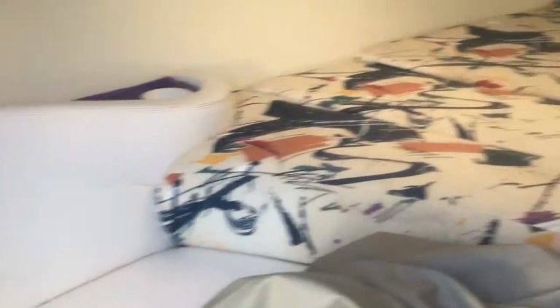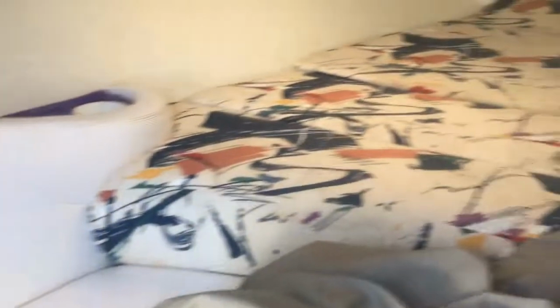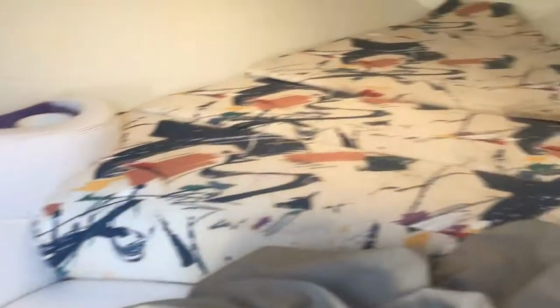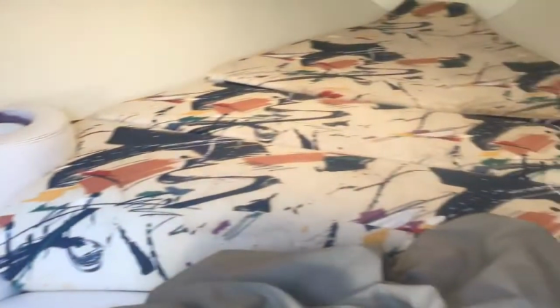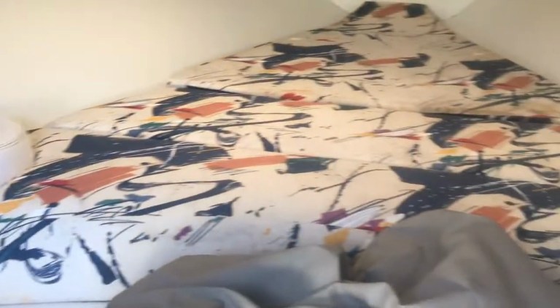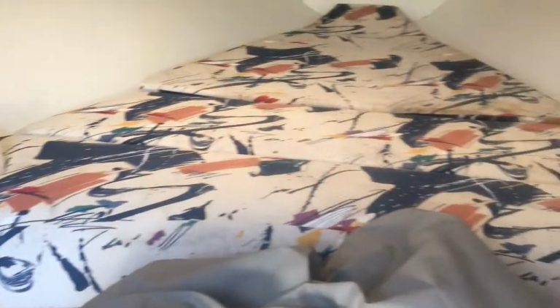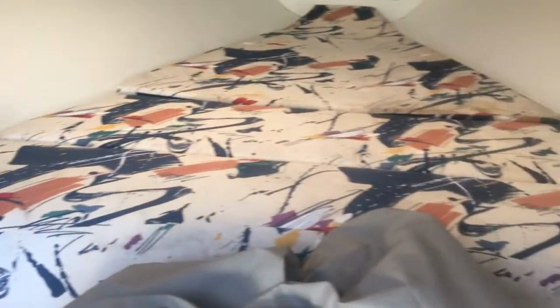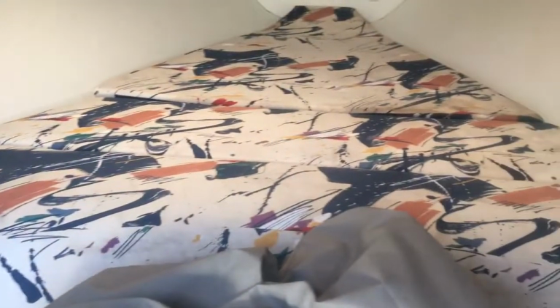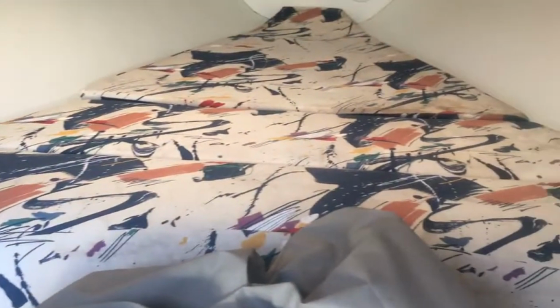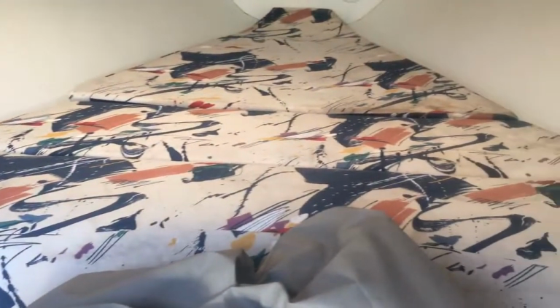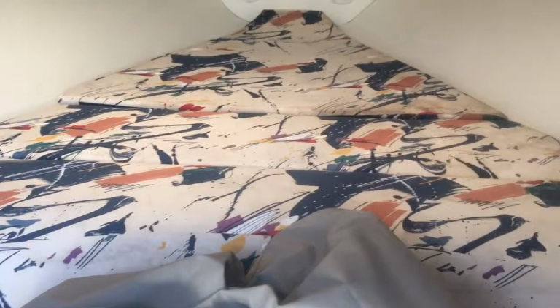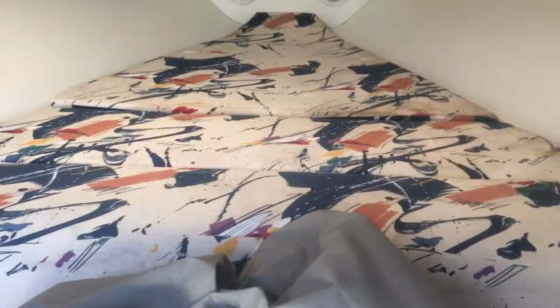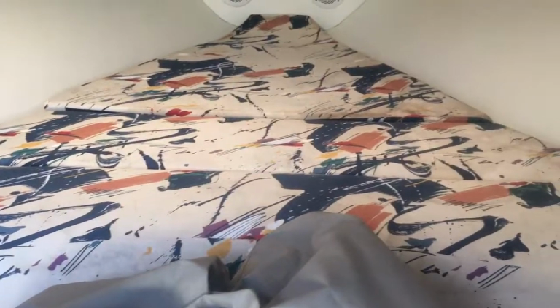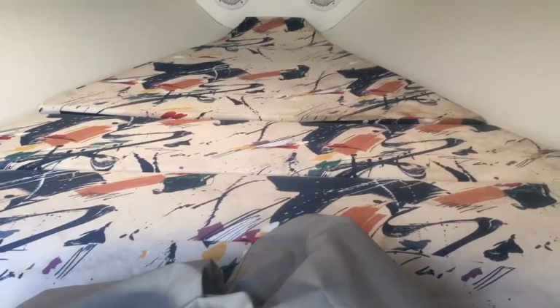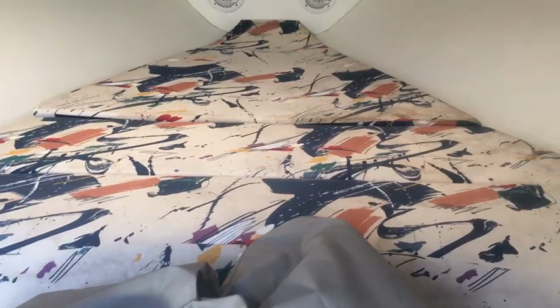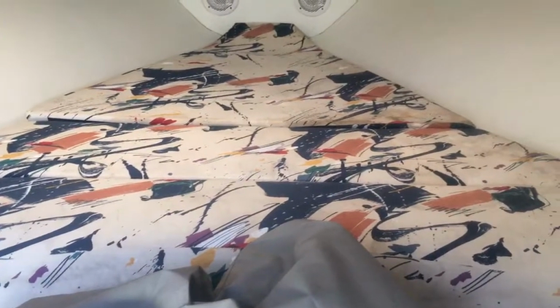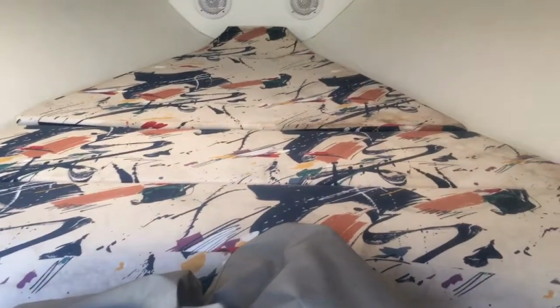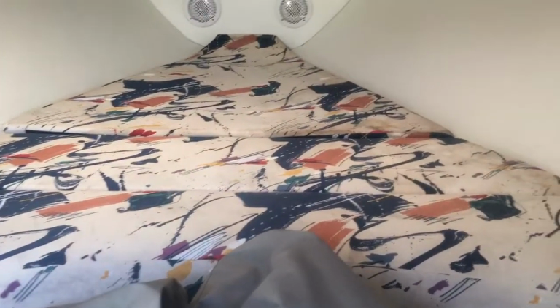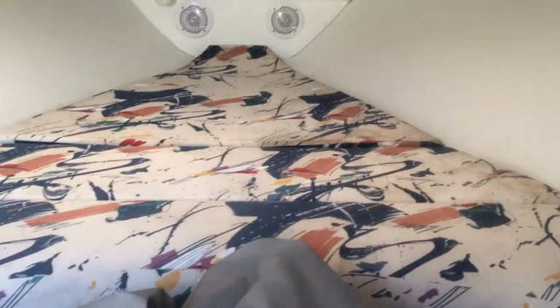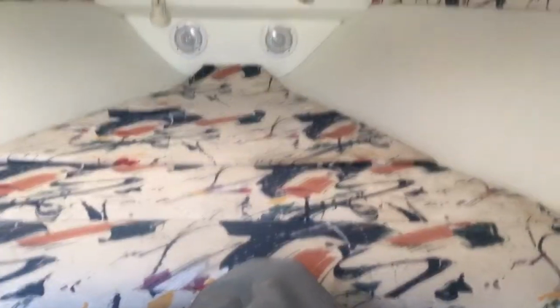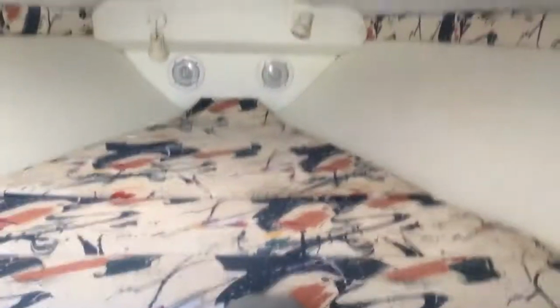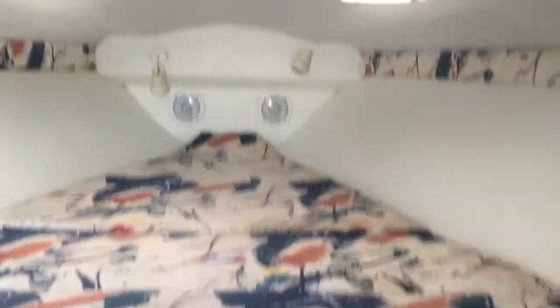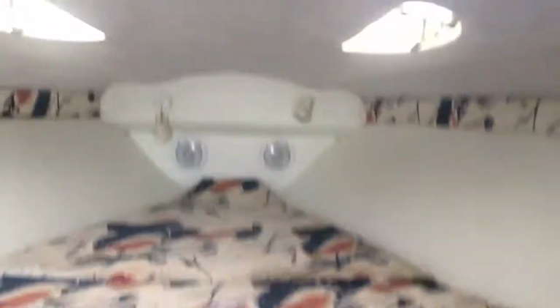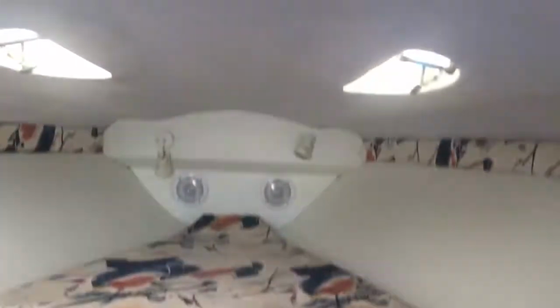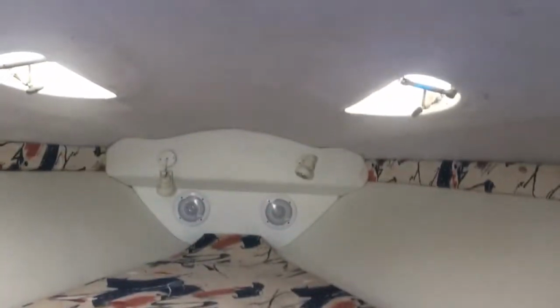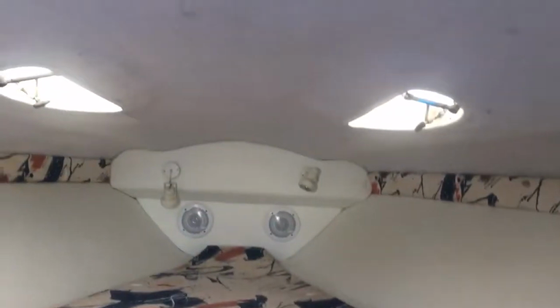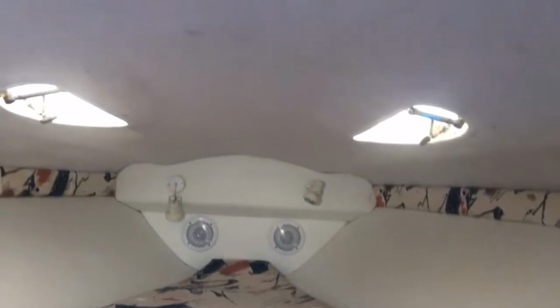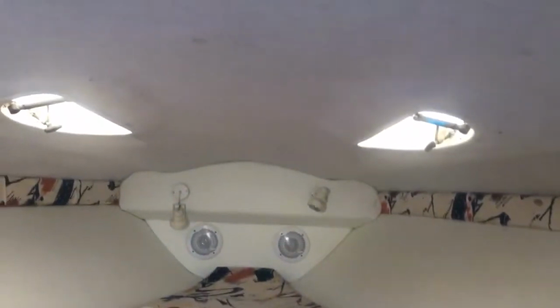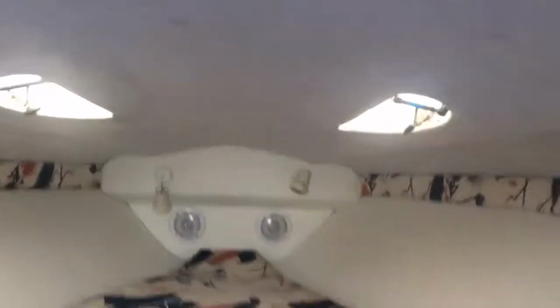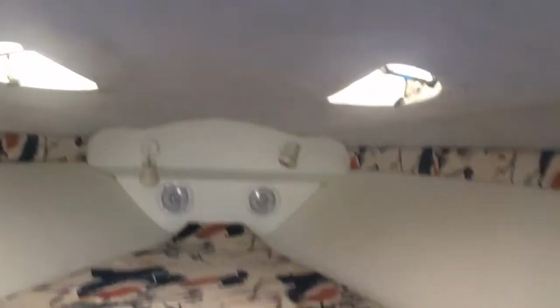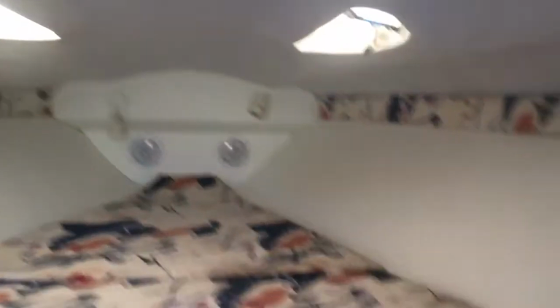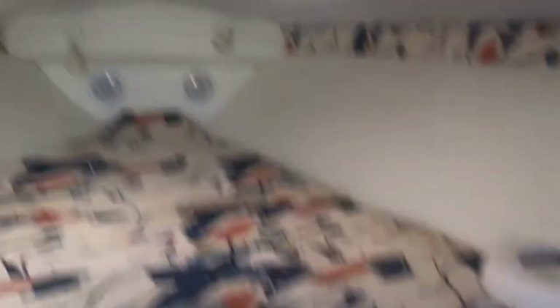Up into the cabin, there's a place for a head underneath this cushion. The headliner's decent.